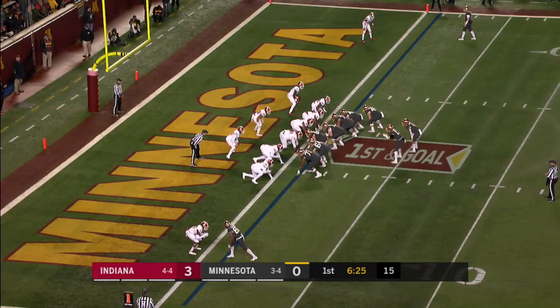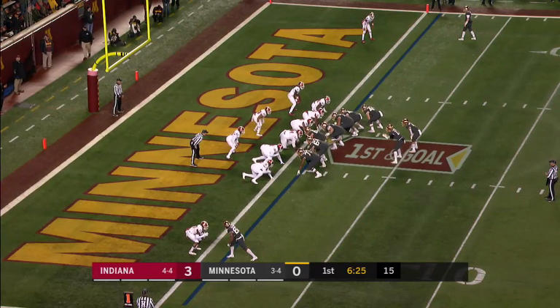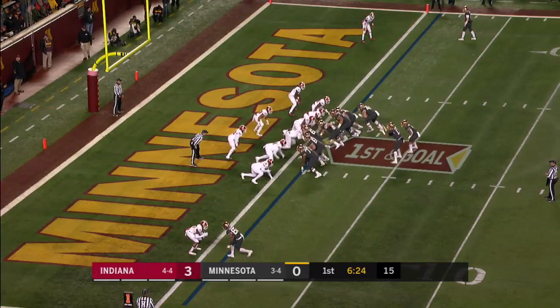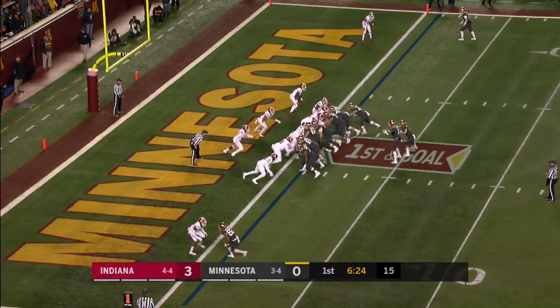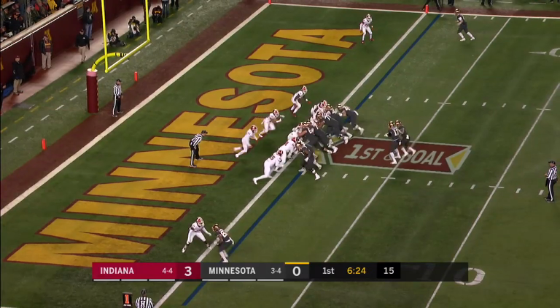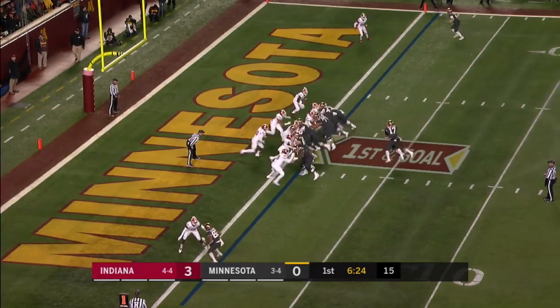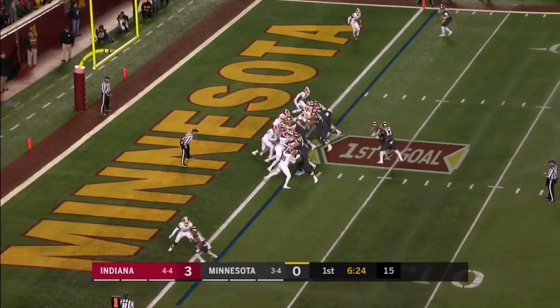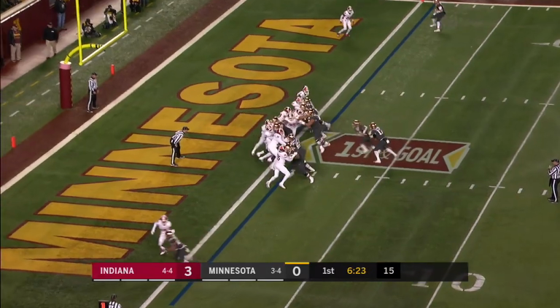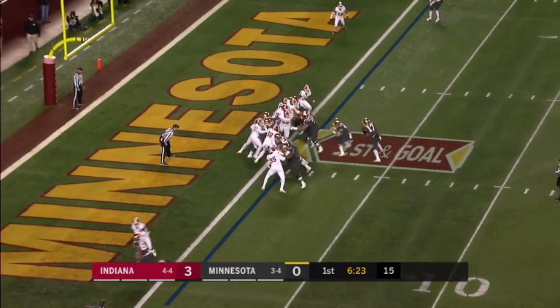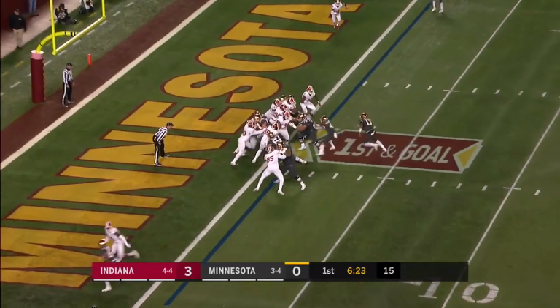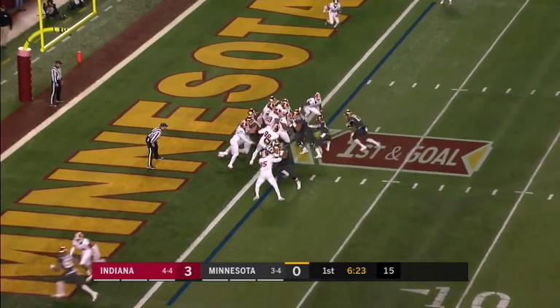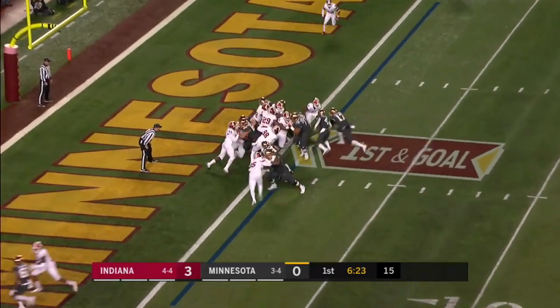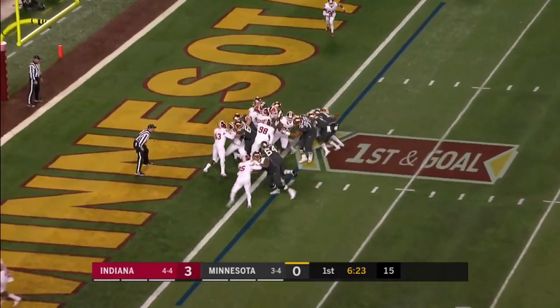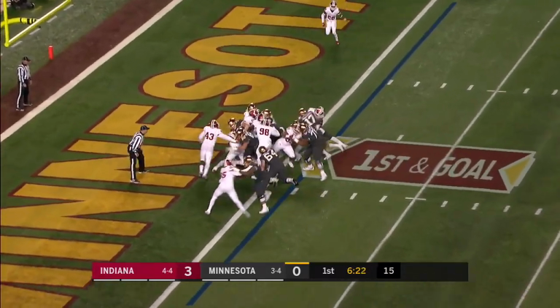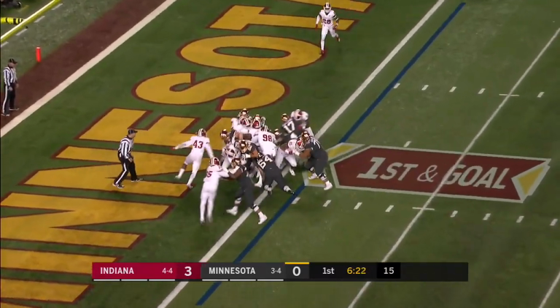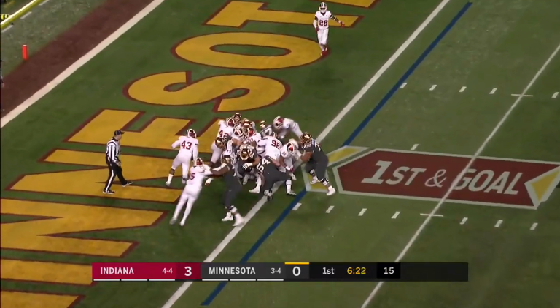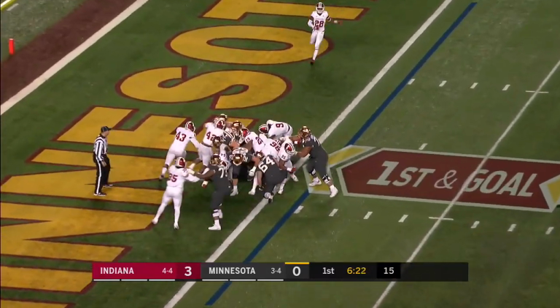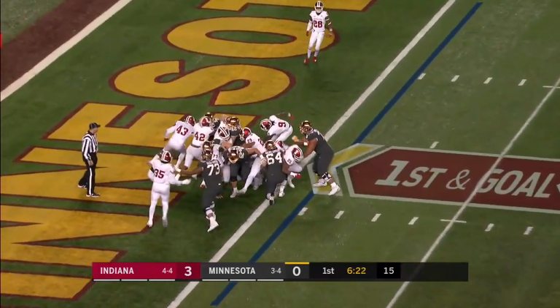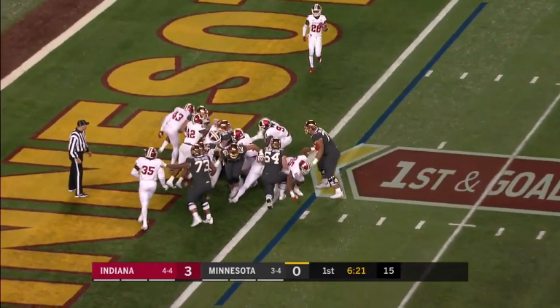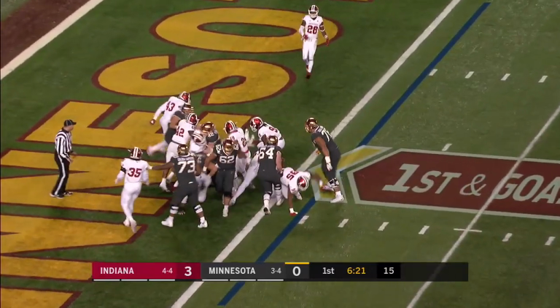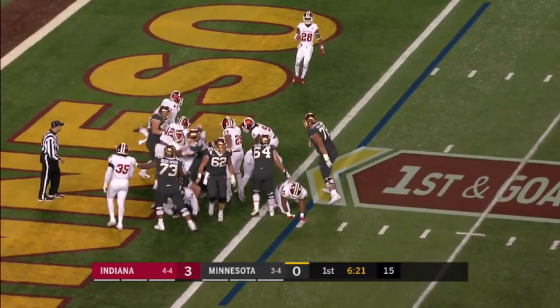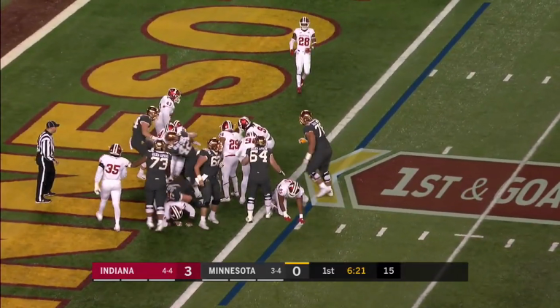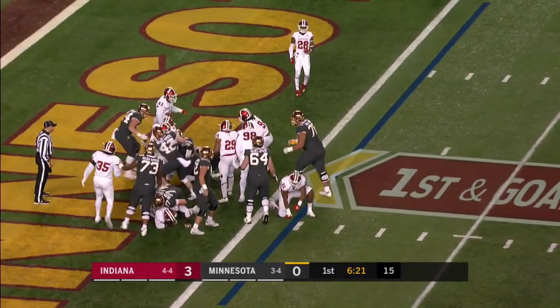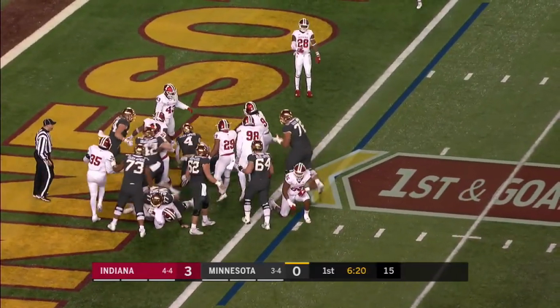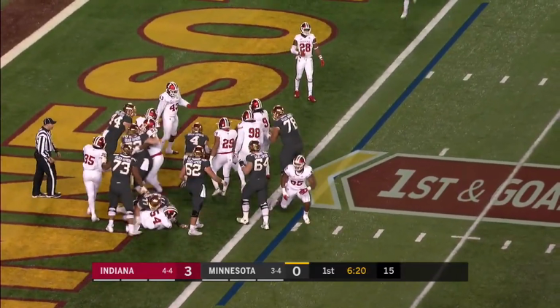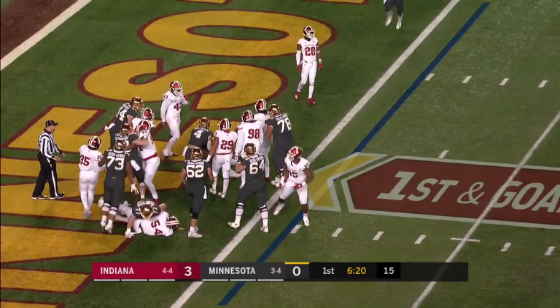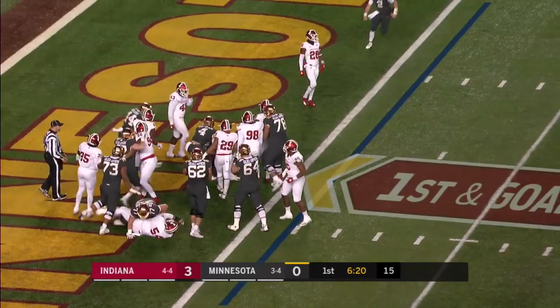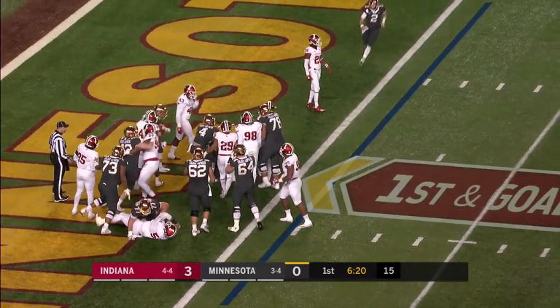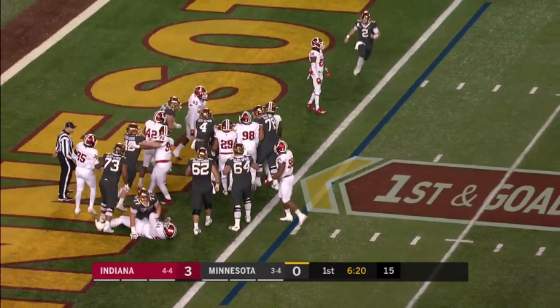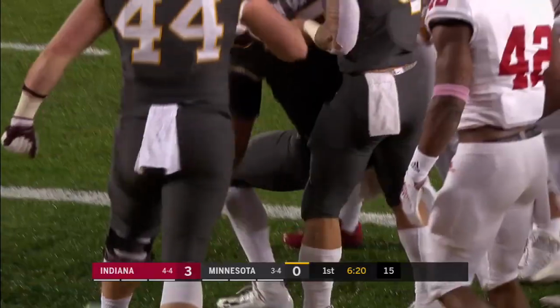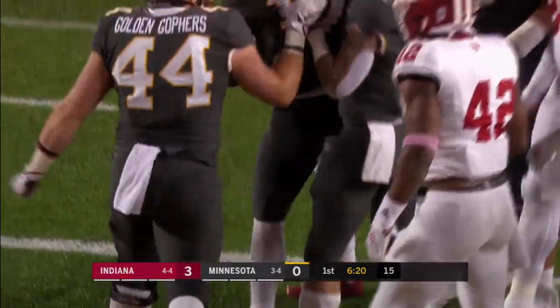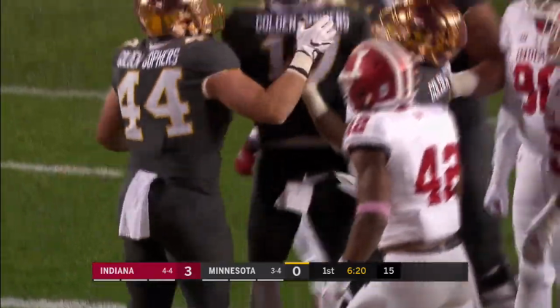Seth Green back in, he keeps it, plunges ahead, and he is in for the touchdown.